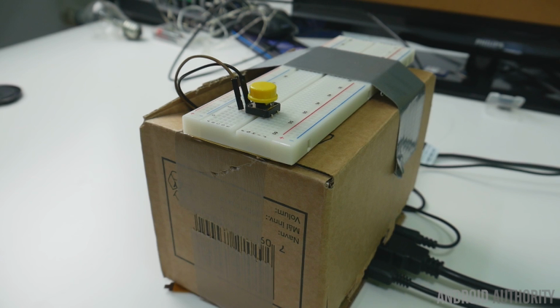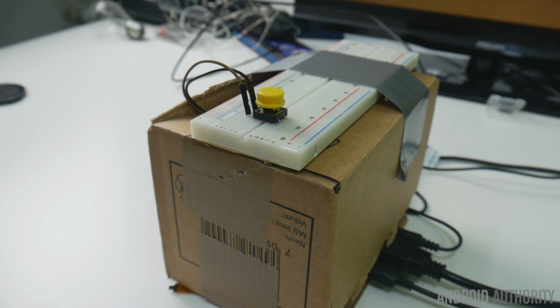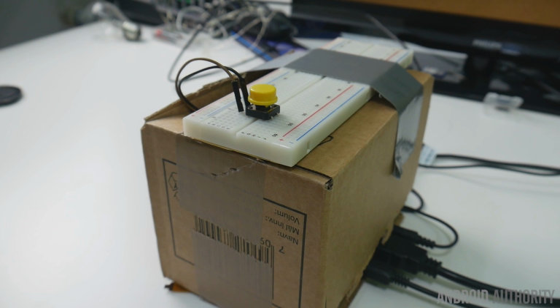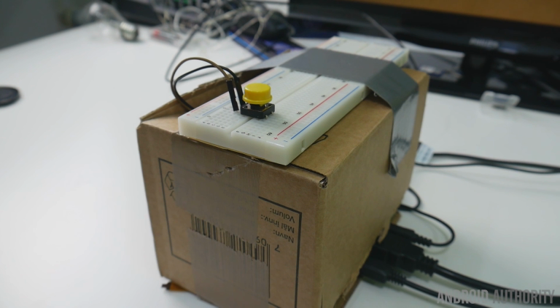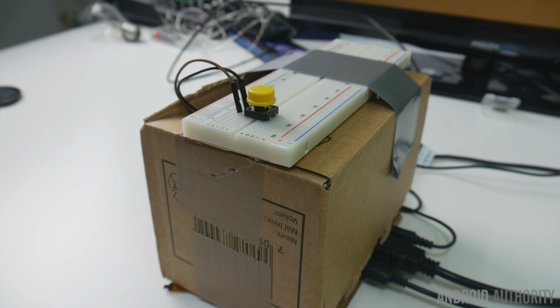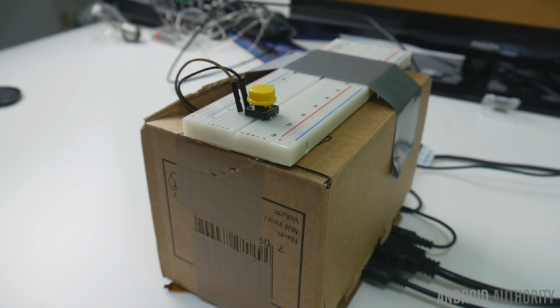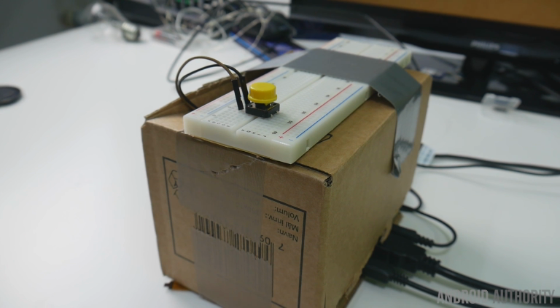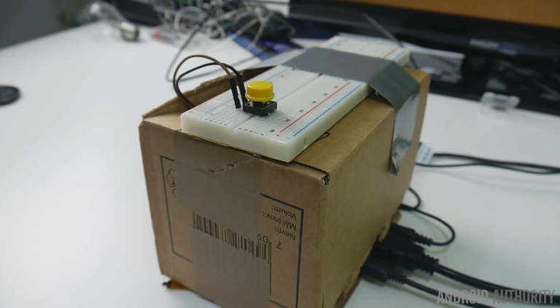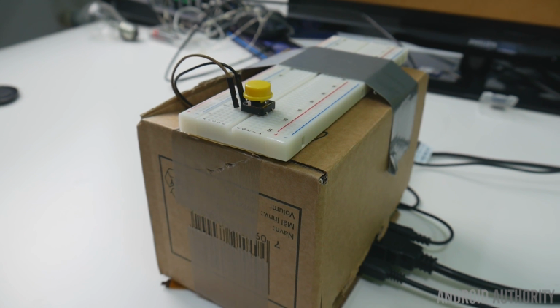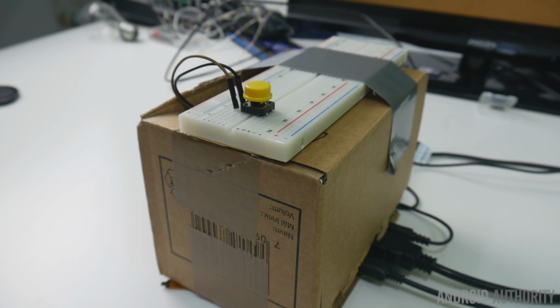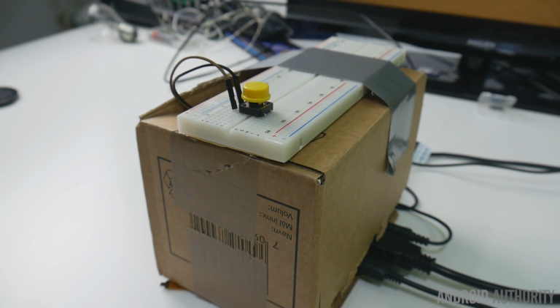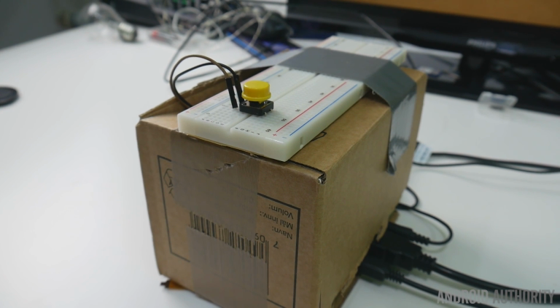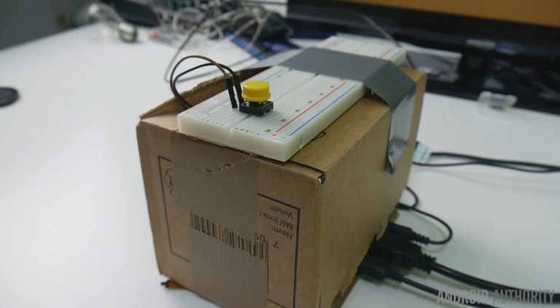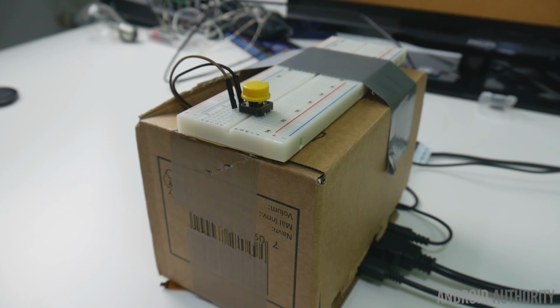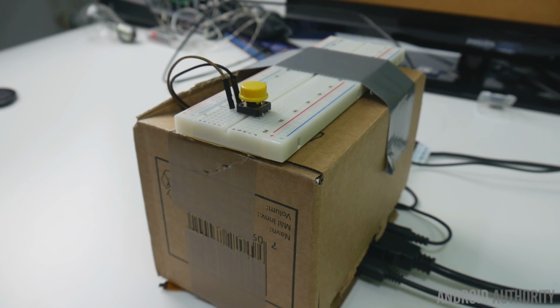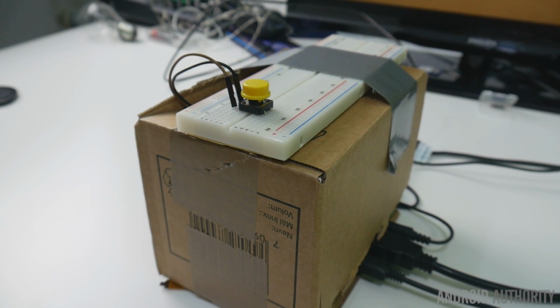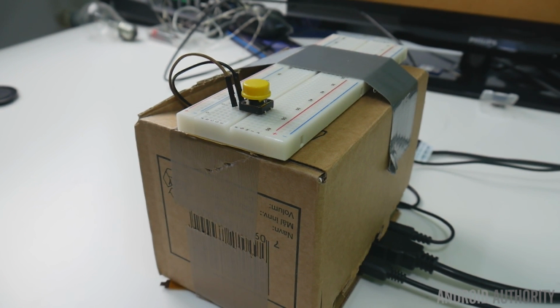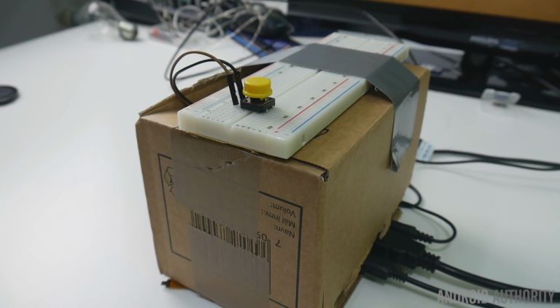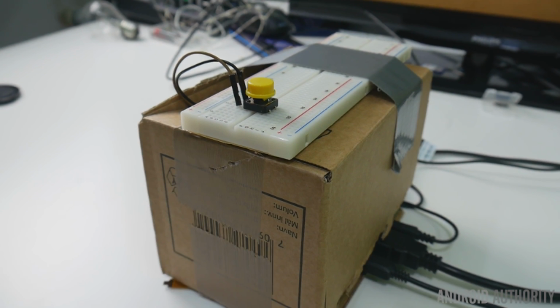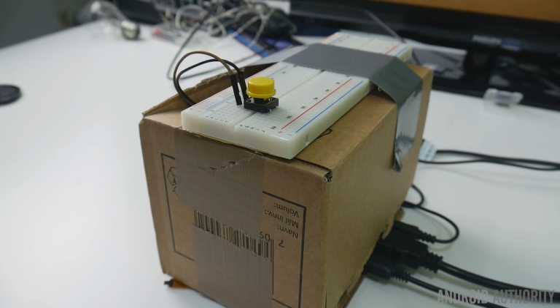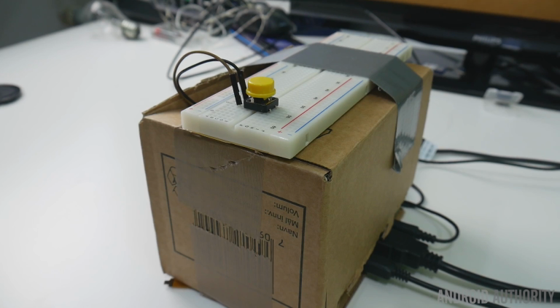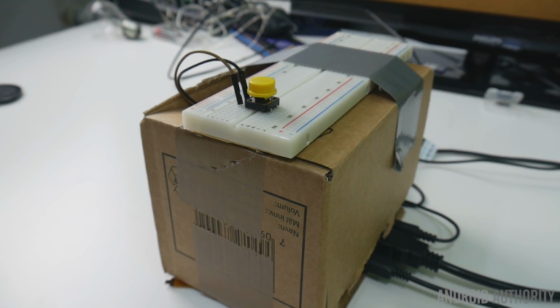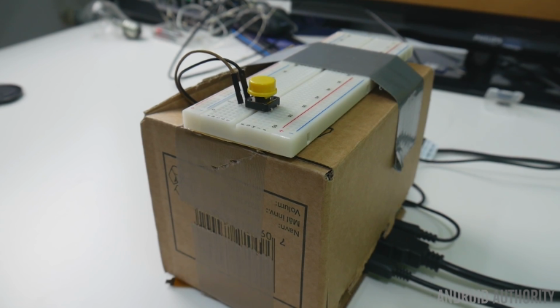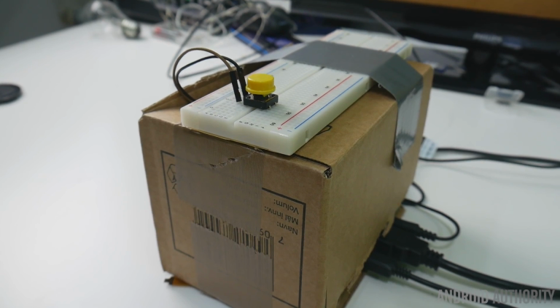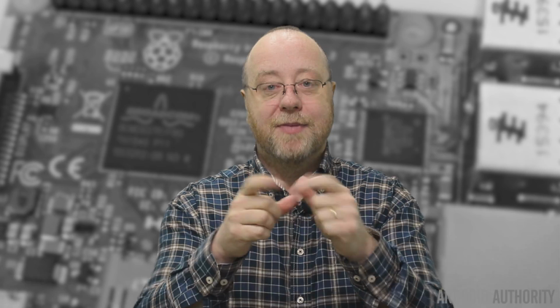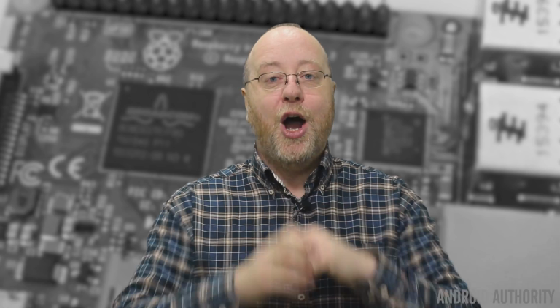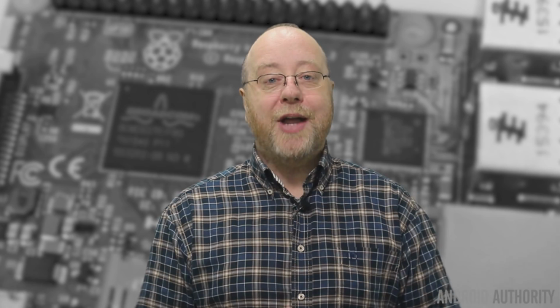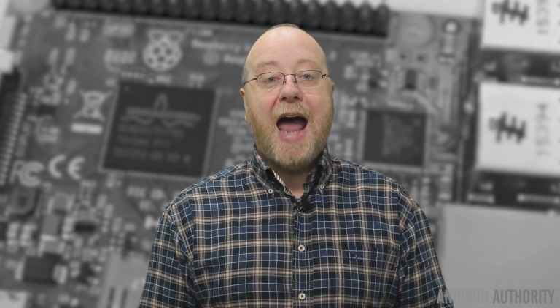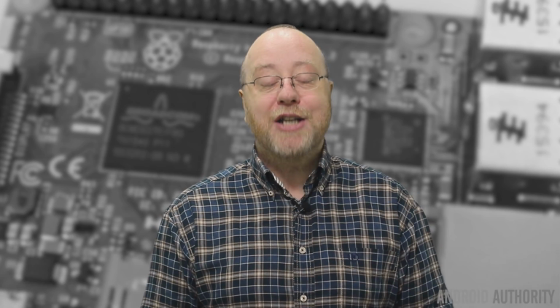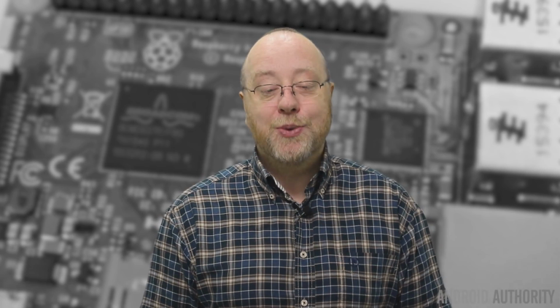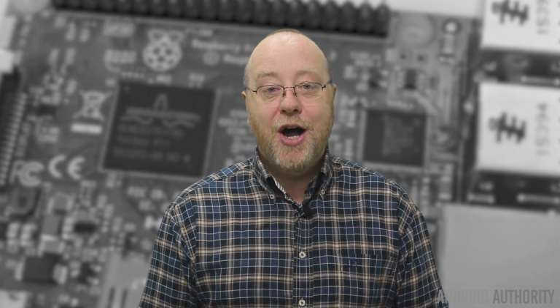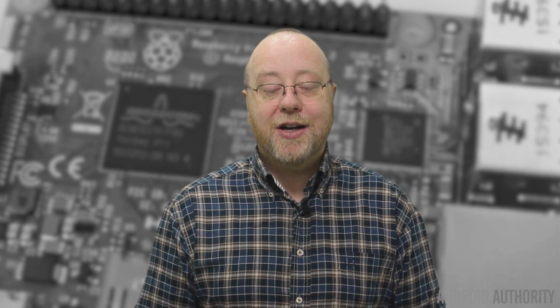What time is it? The time is 11:23am. And it does work!